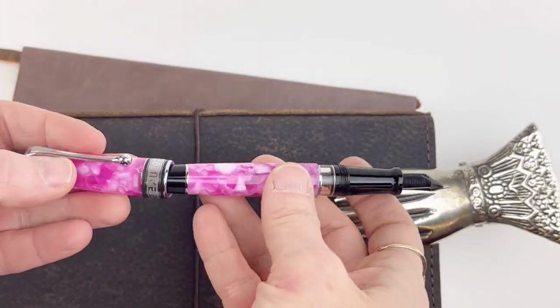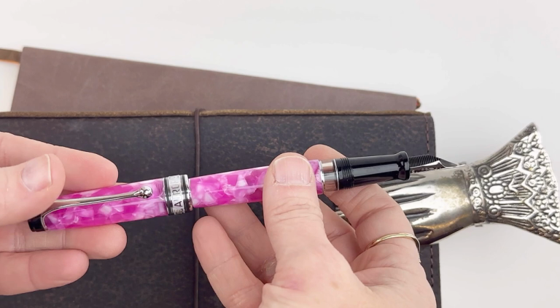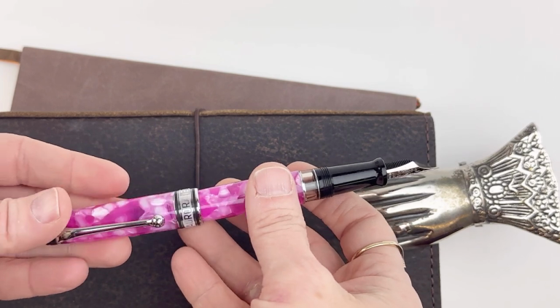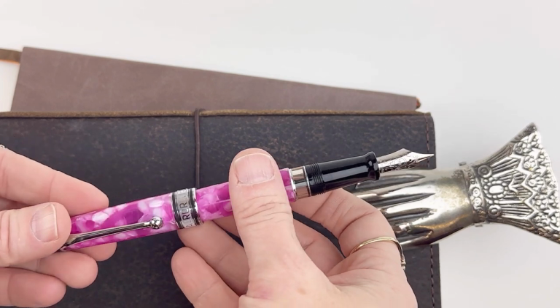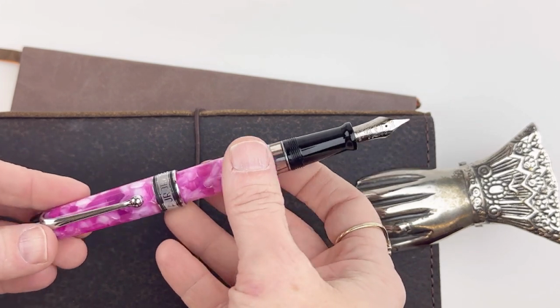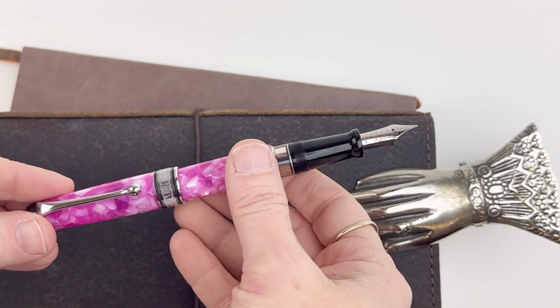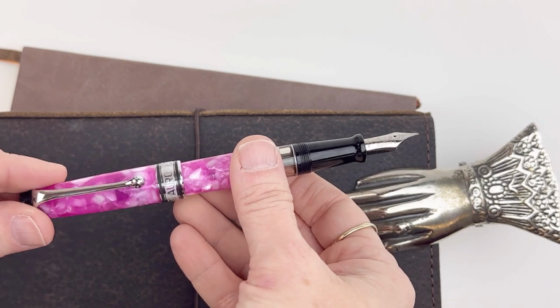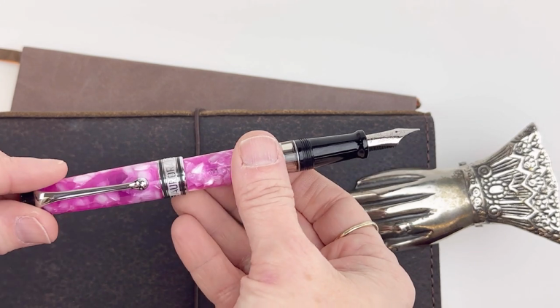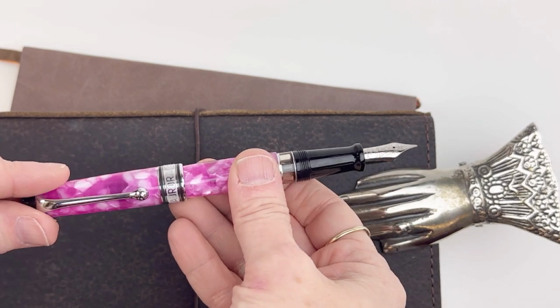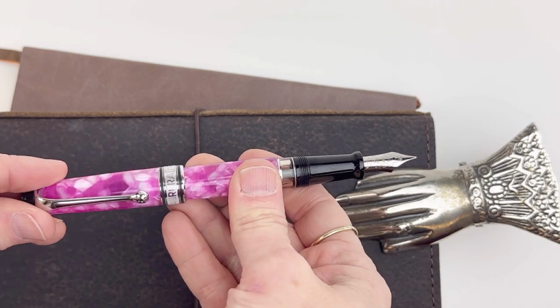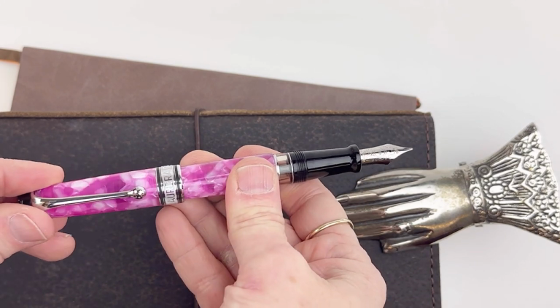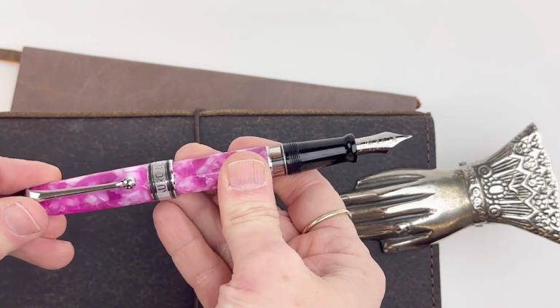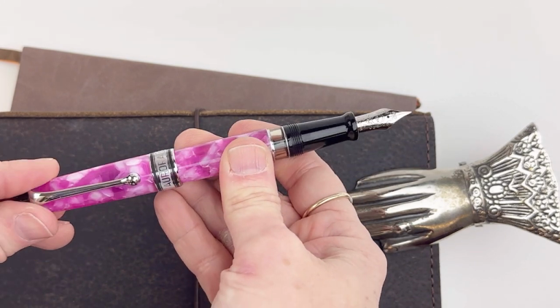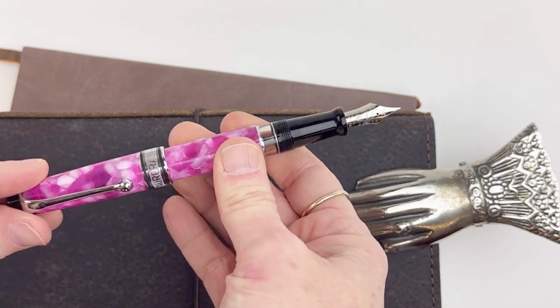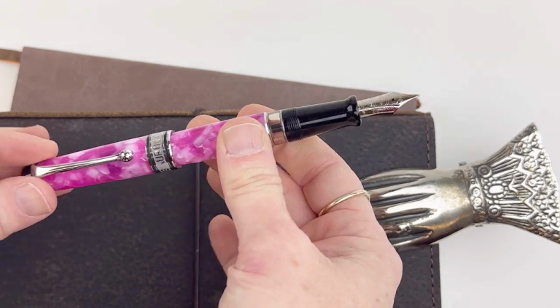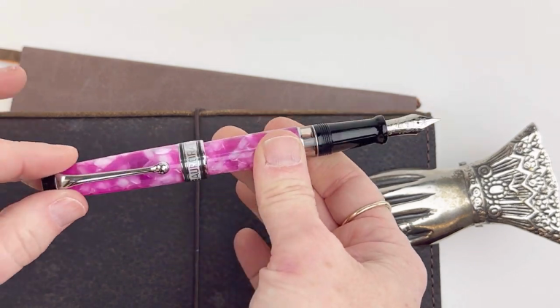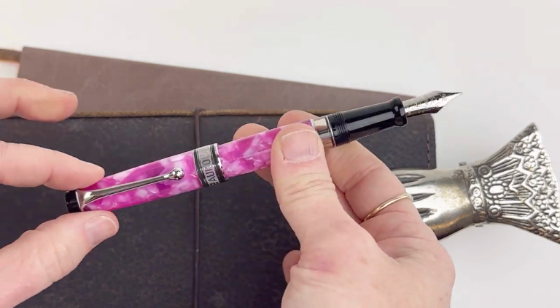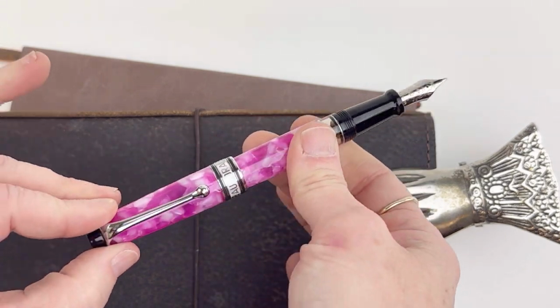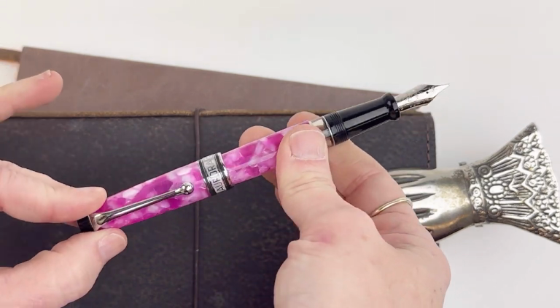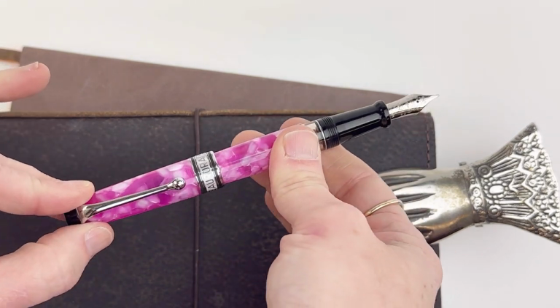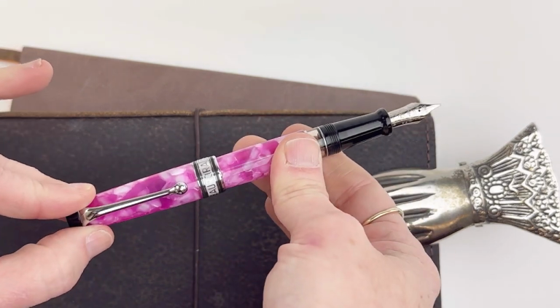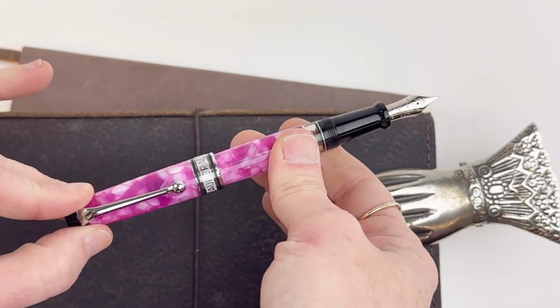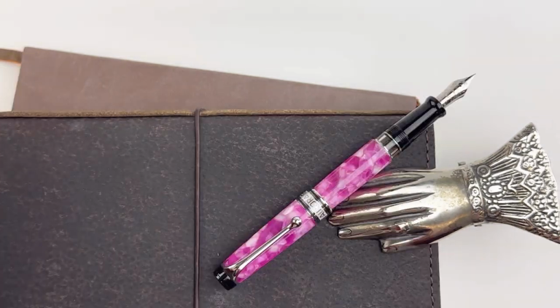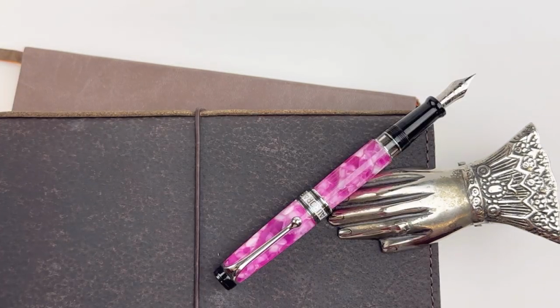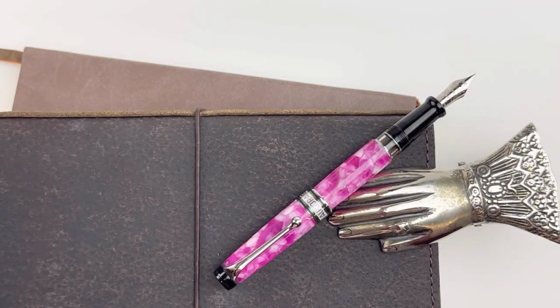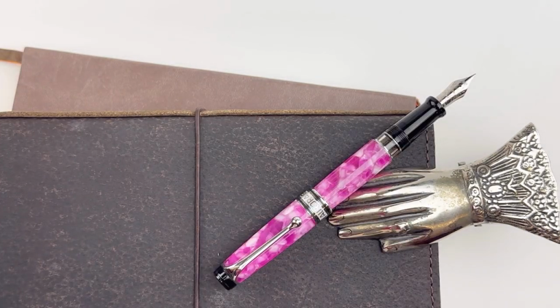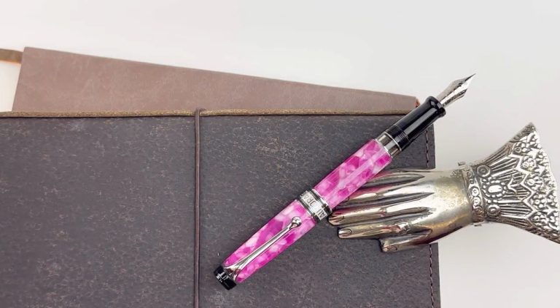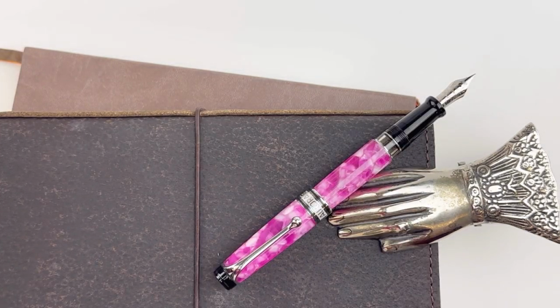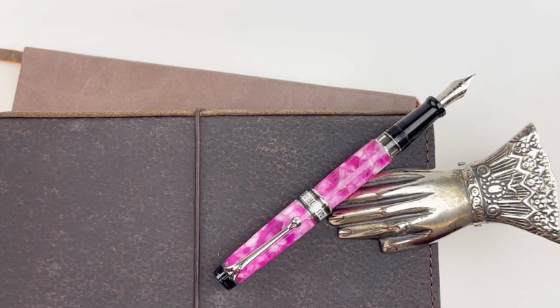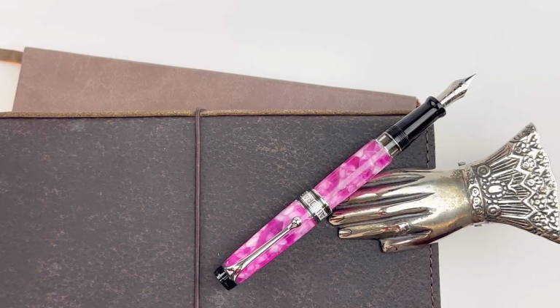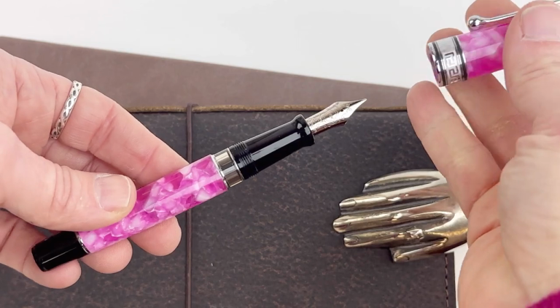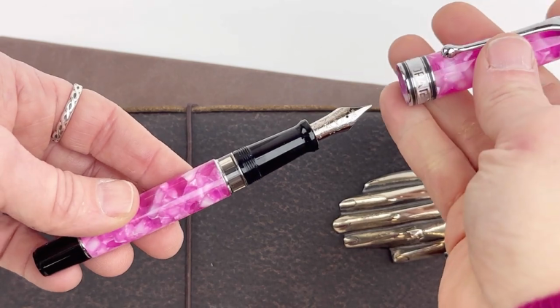If you like to post your pens, this pen is postable with a friction post and it's pretty secure.